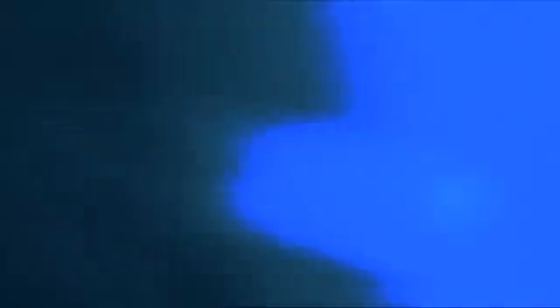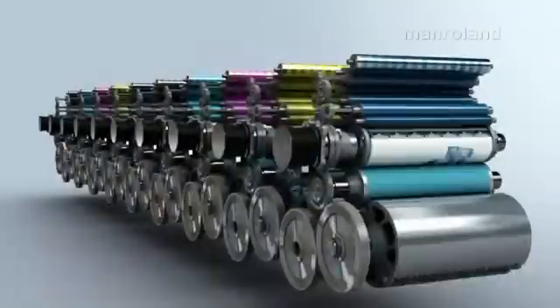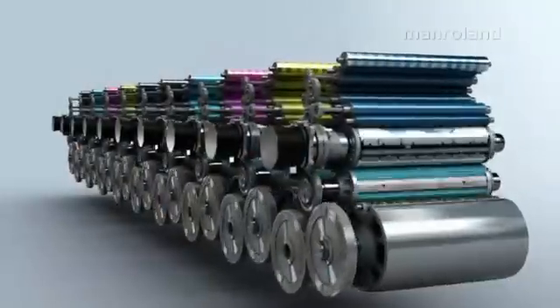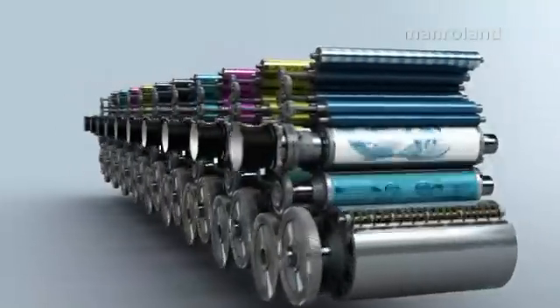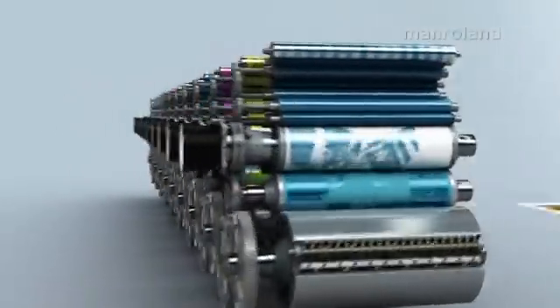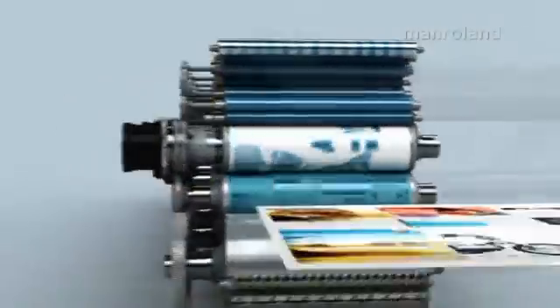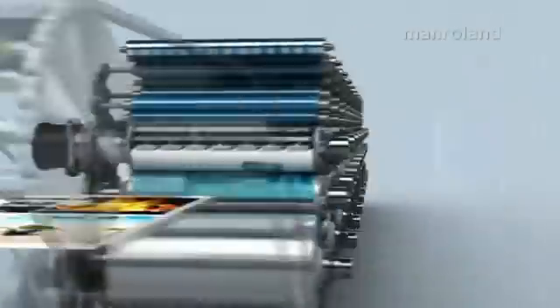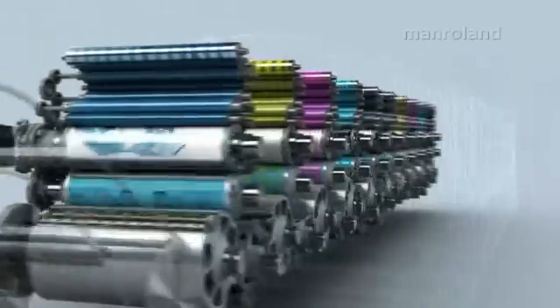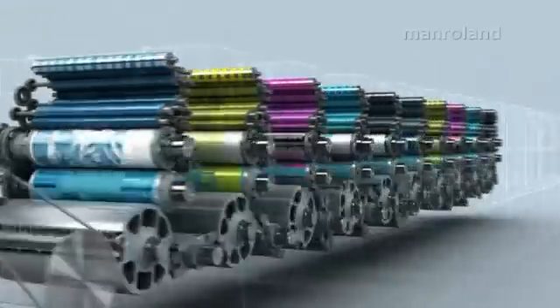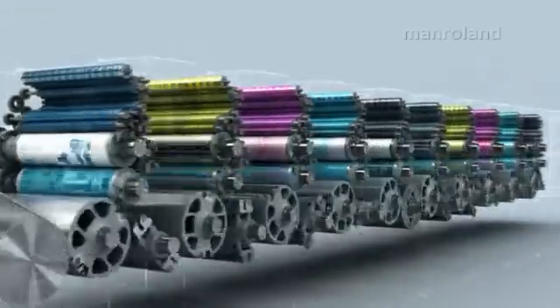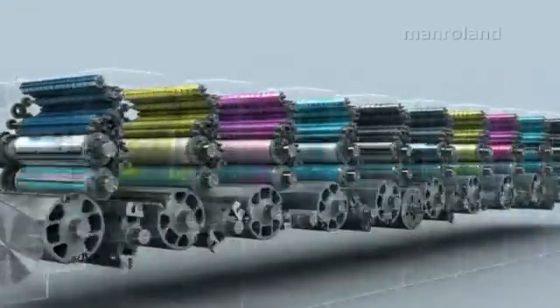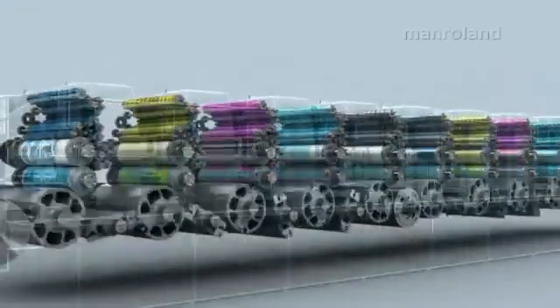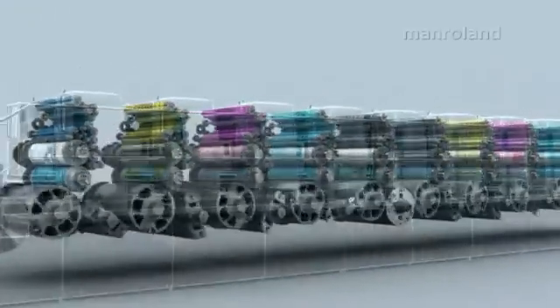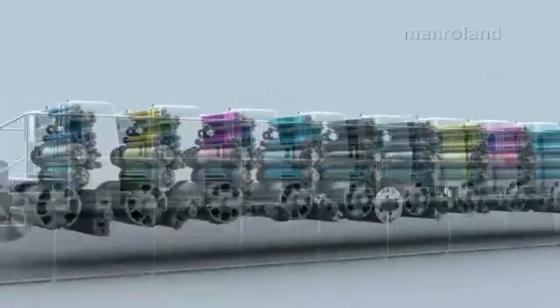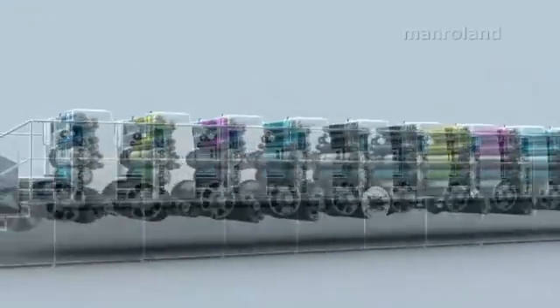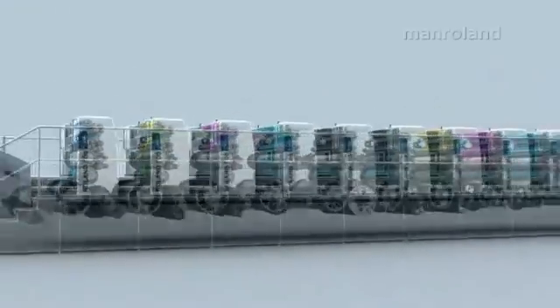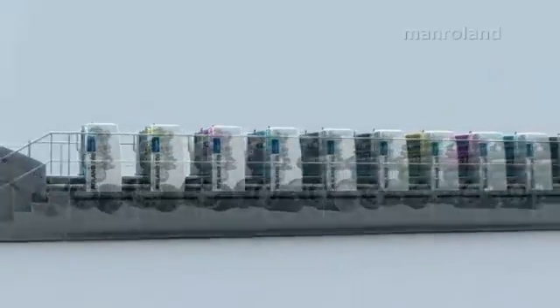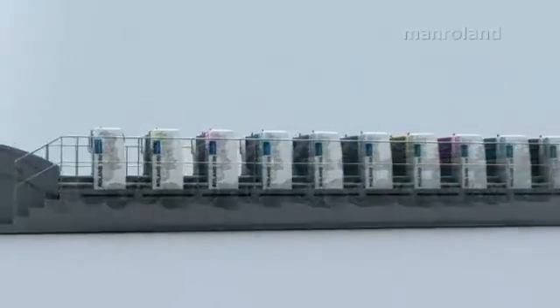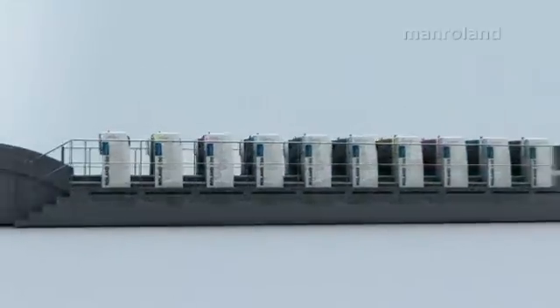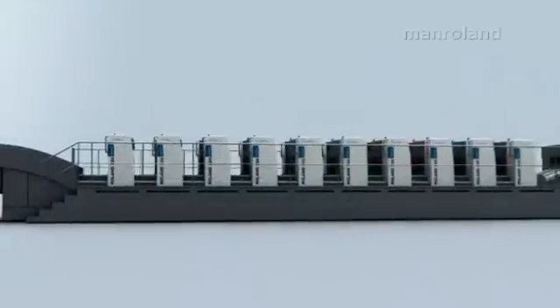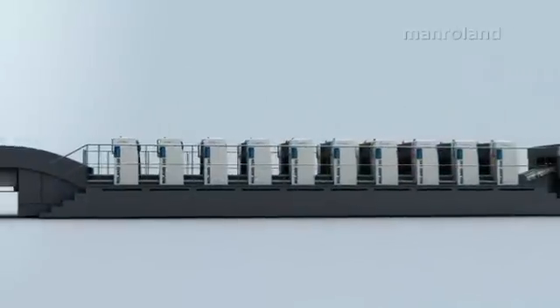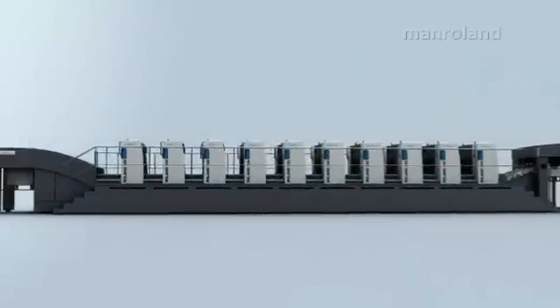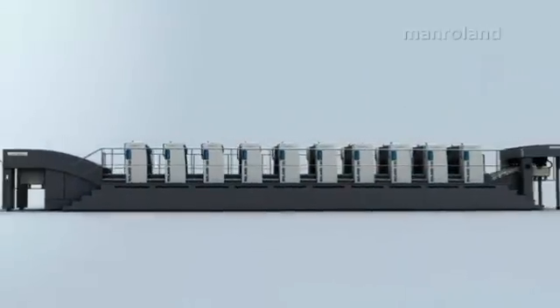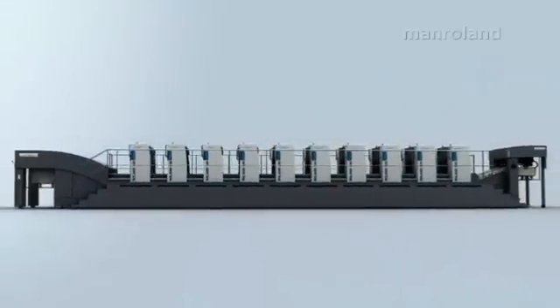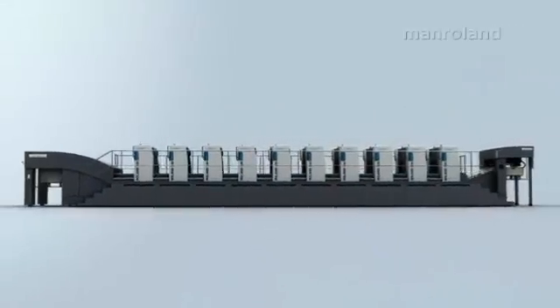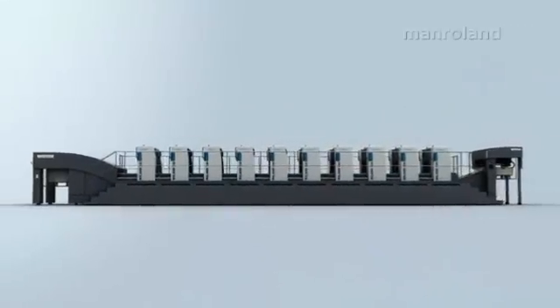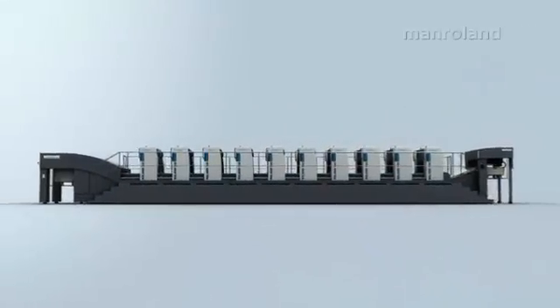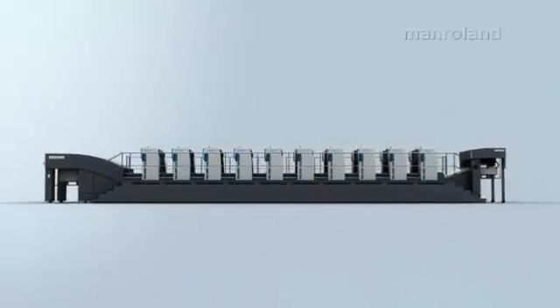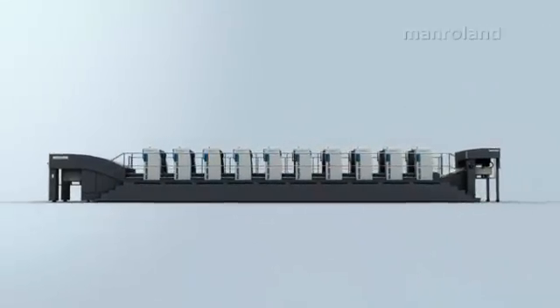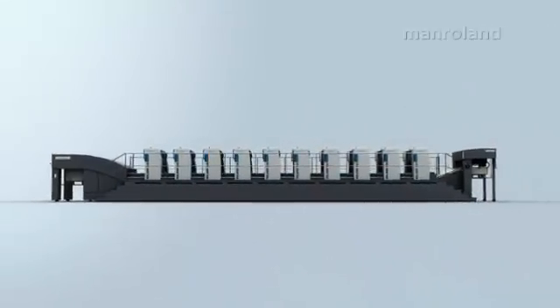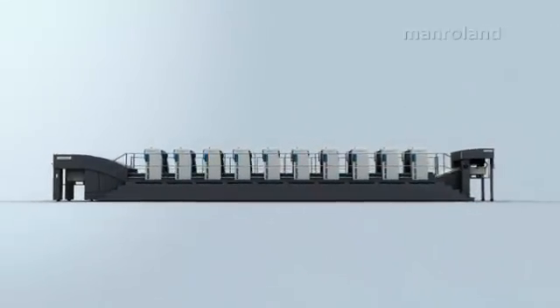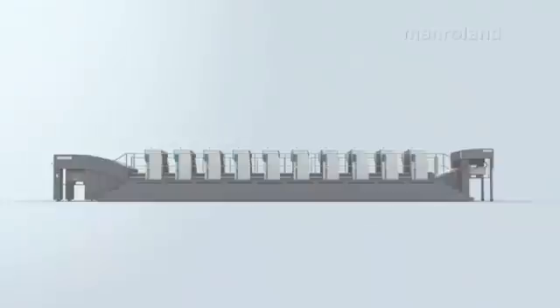That's the Roland 700 Direct Drive Press — the most technically advanced press in the world.